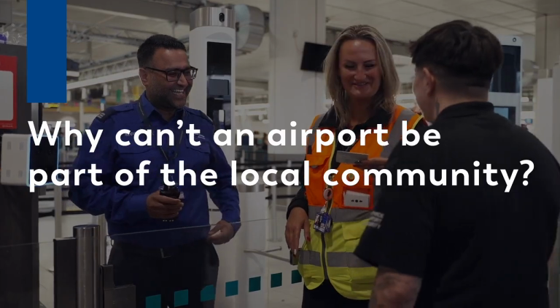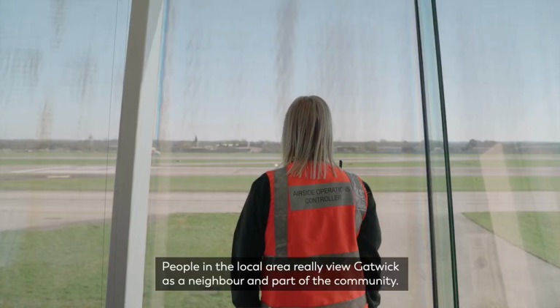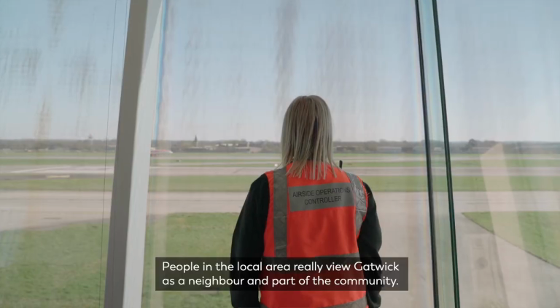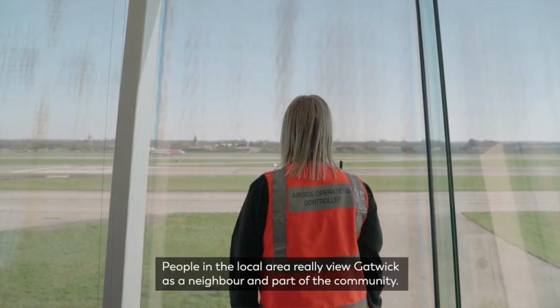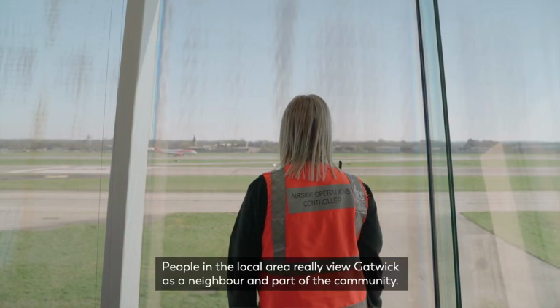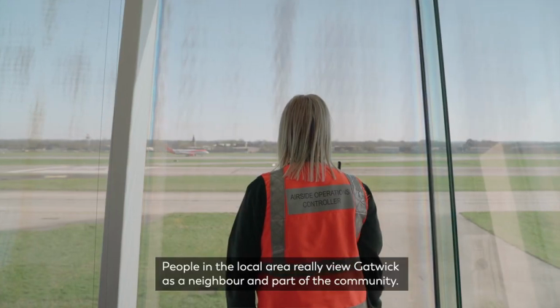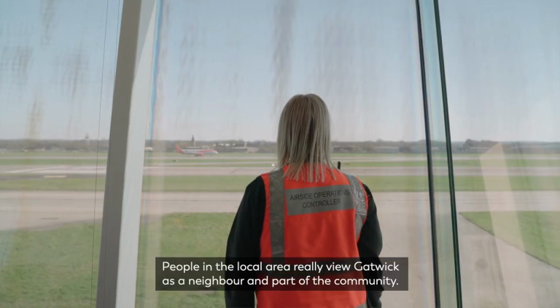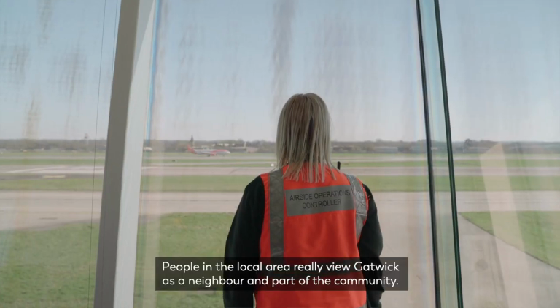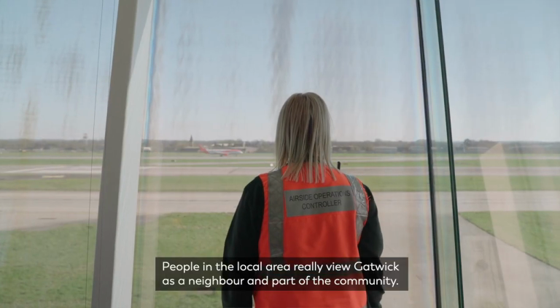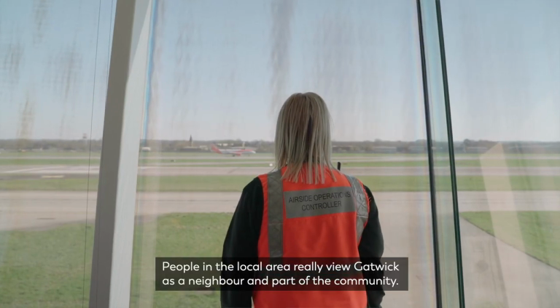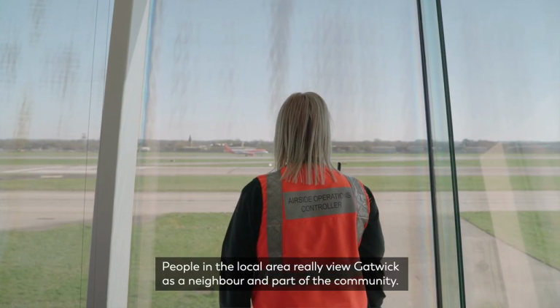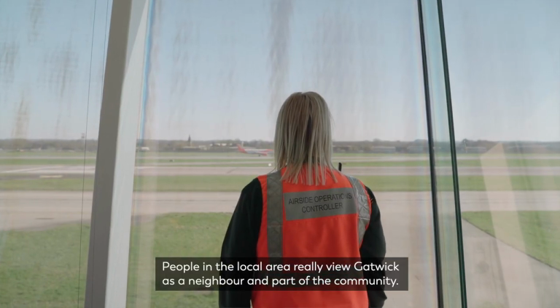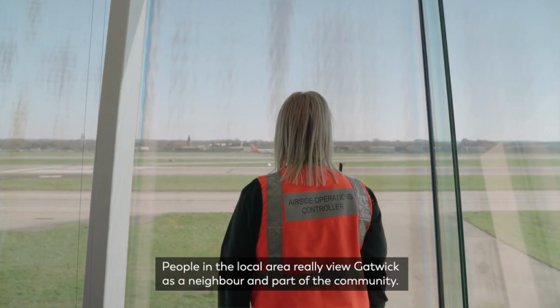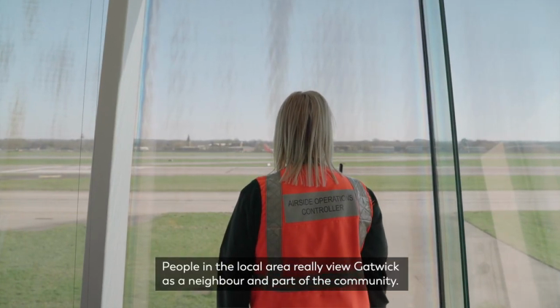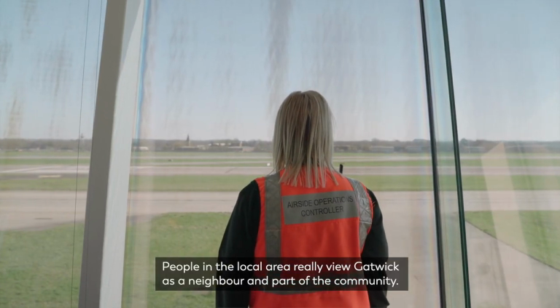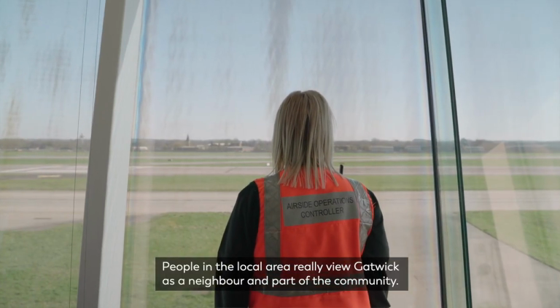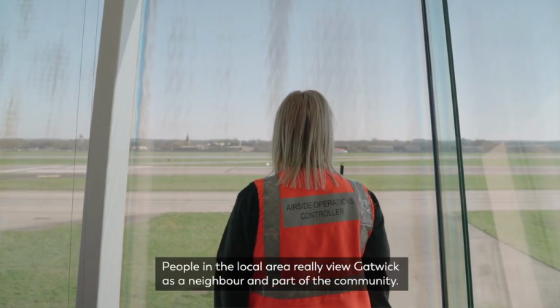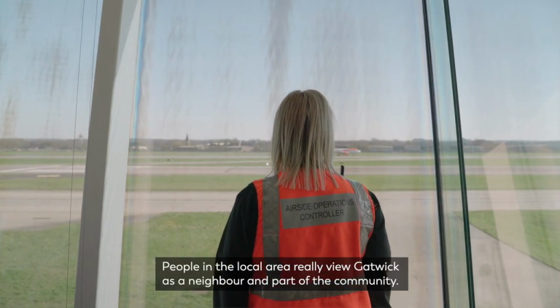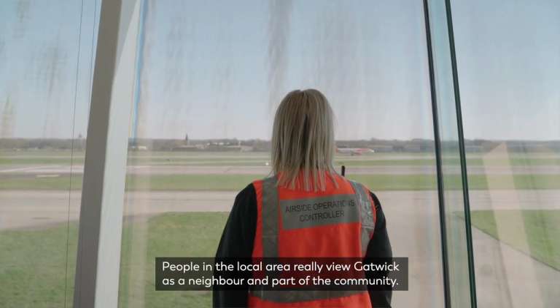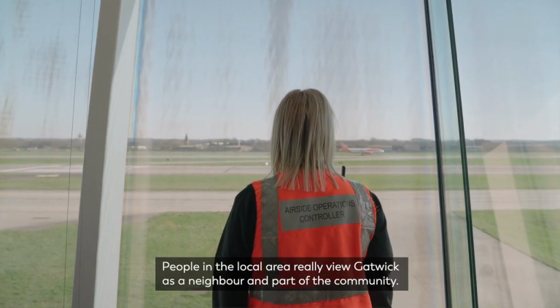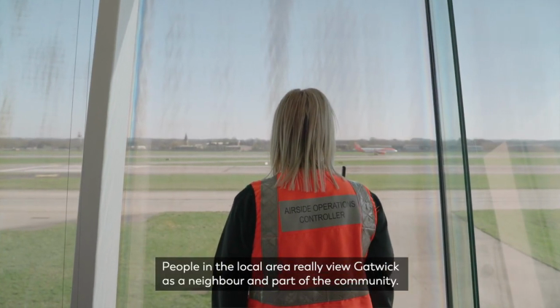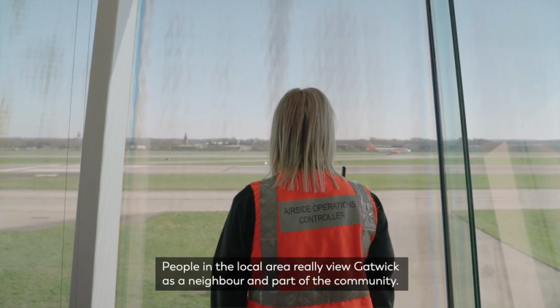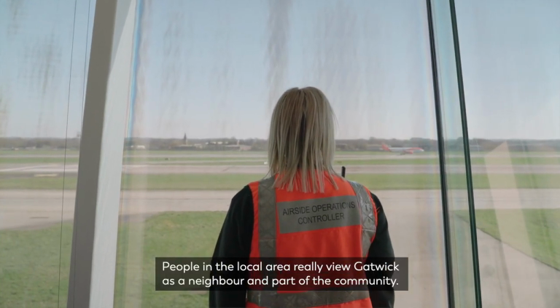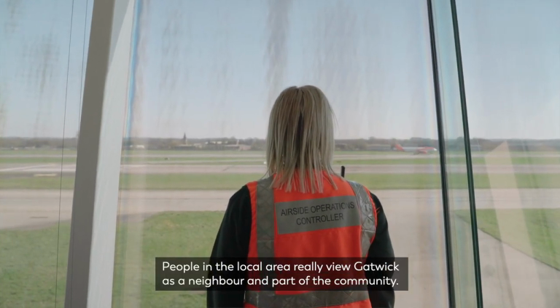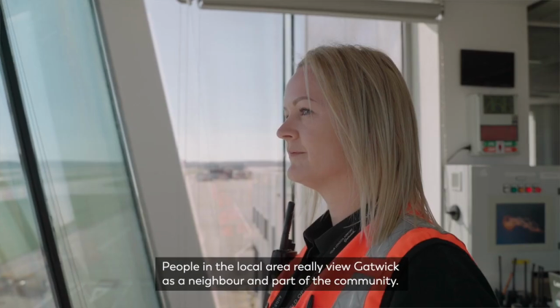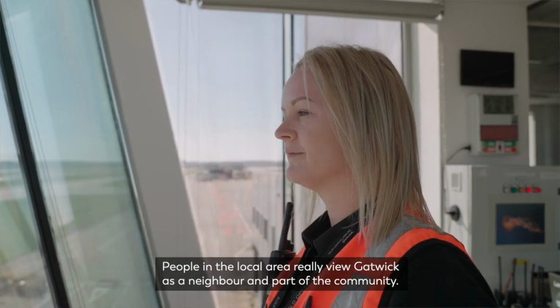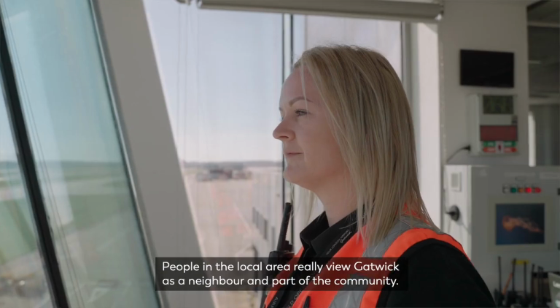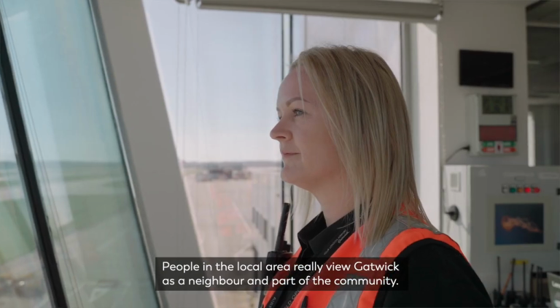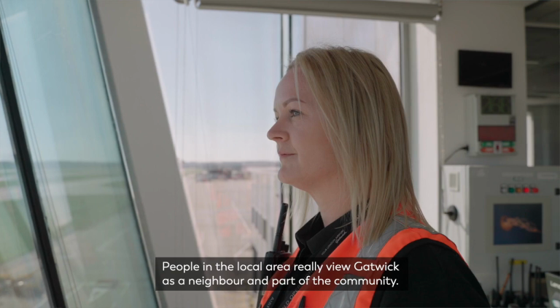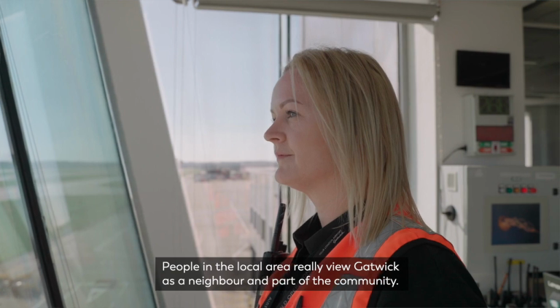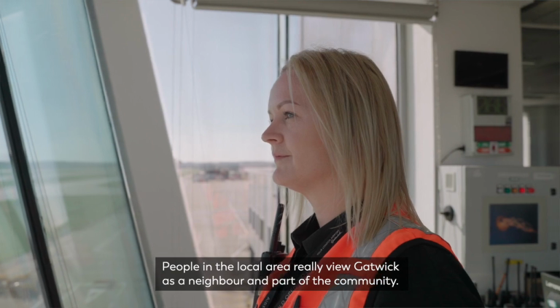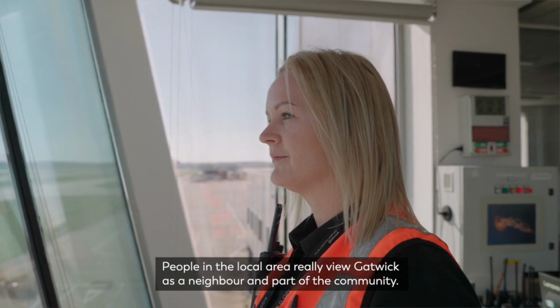People in the local area really view Gatwick as a neighbour and part of the community.